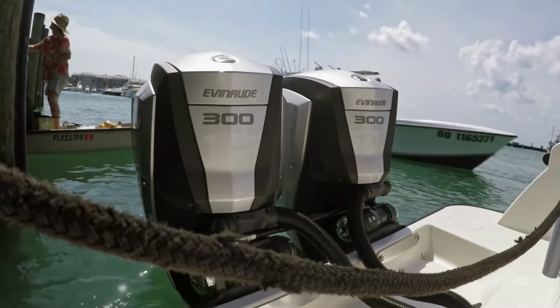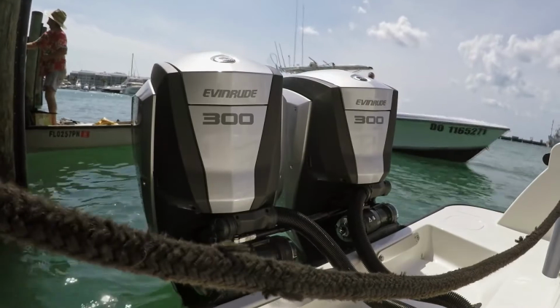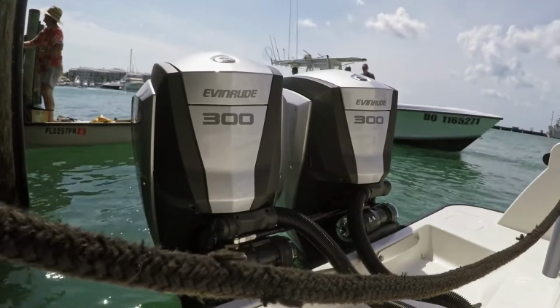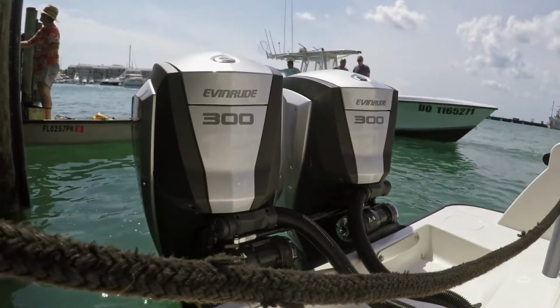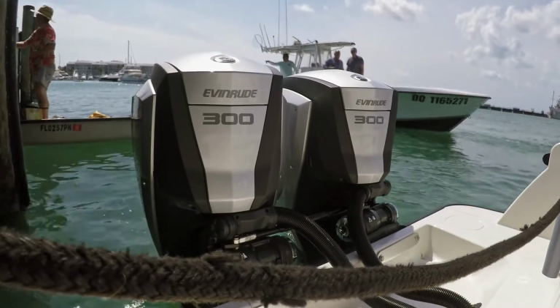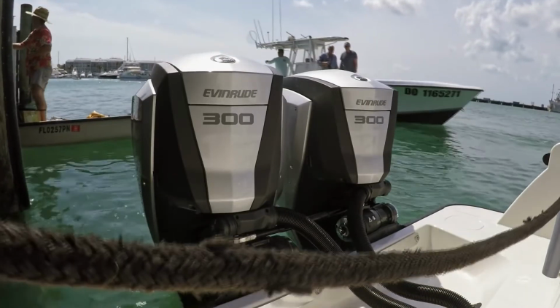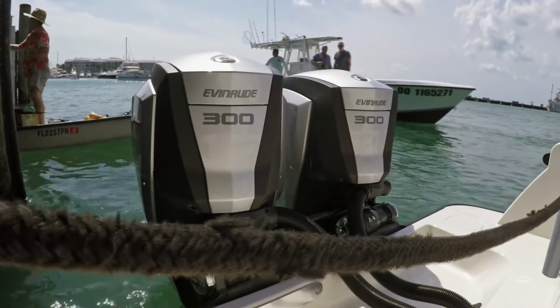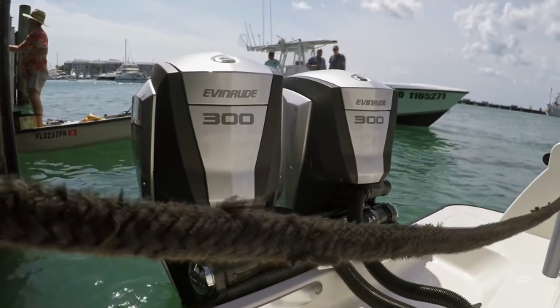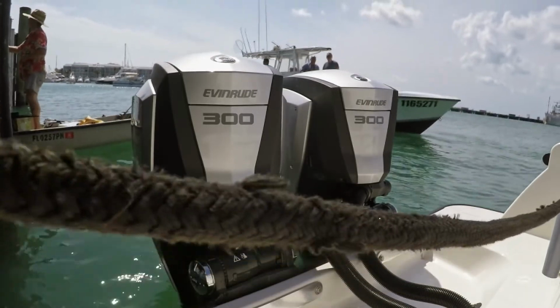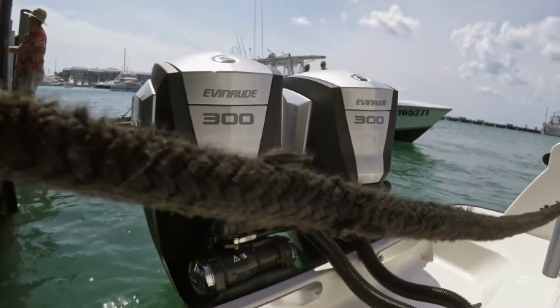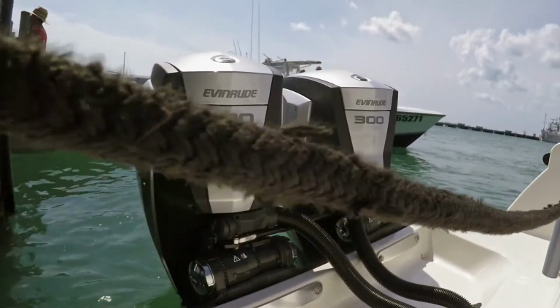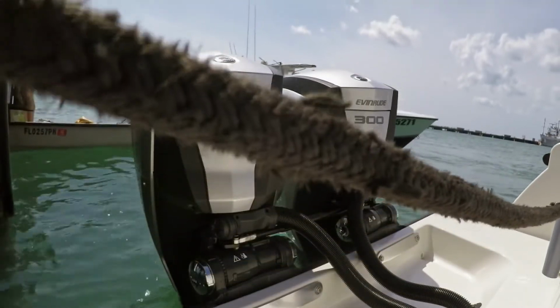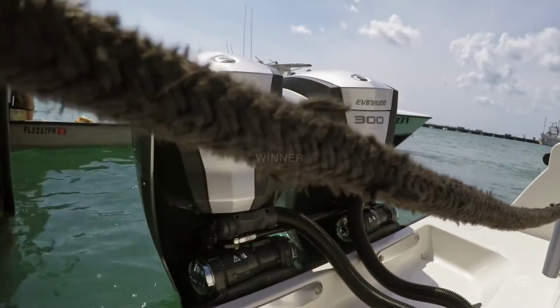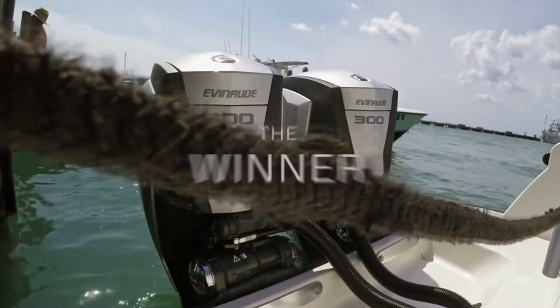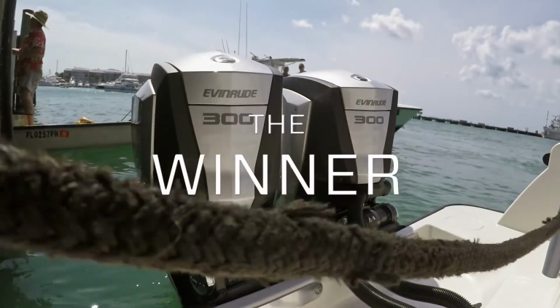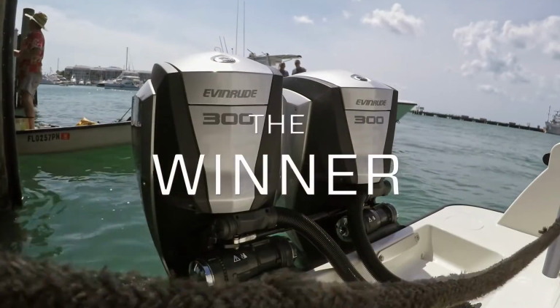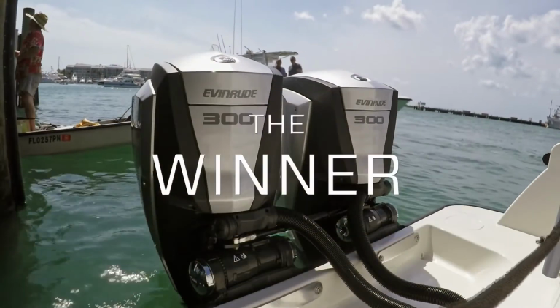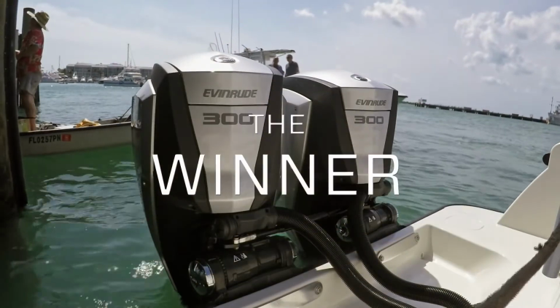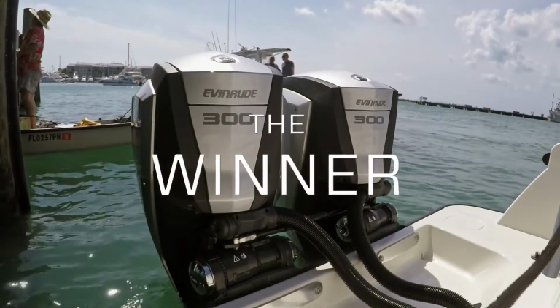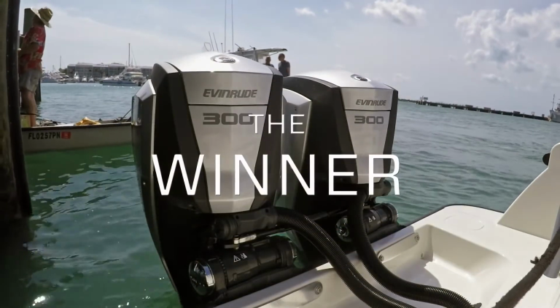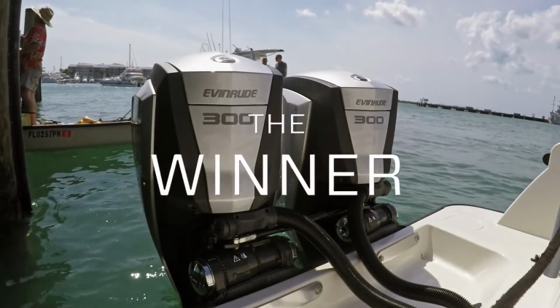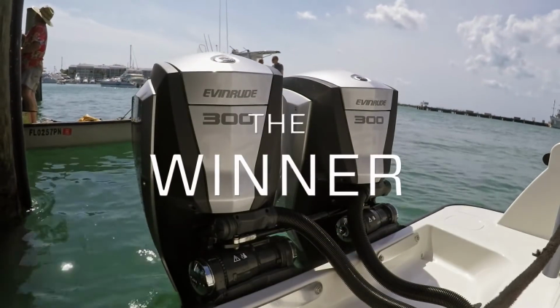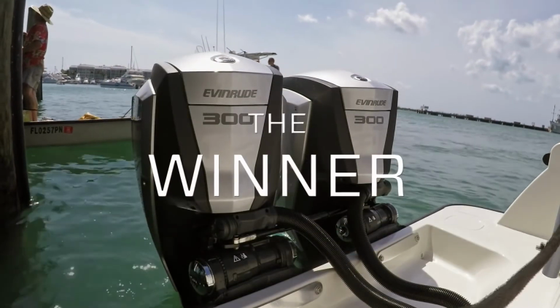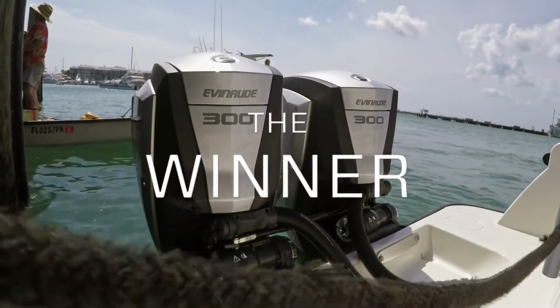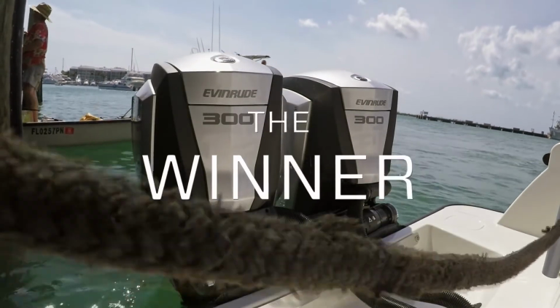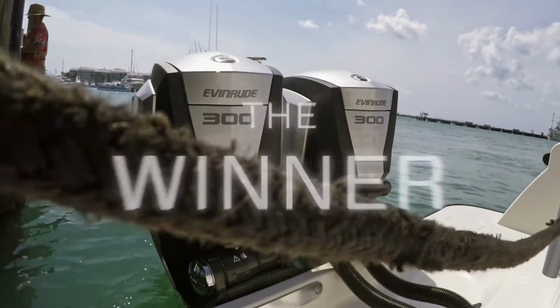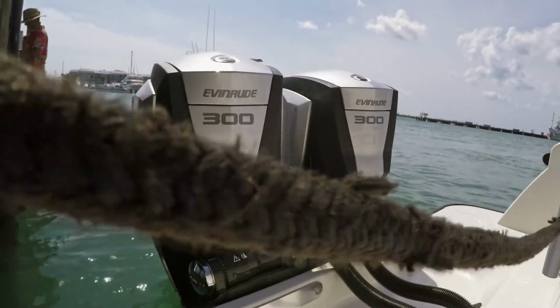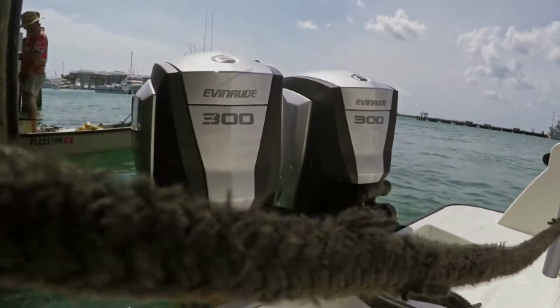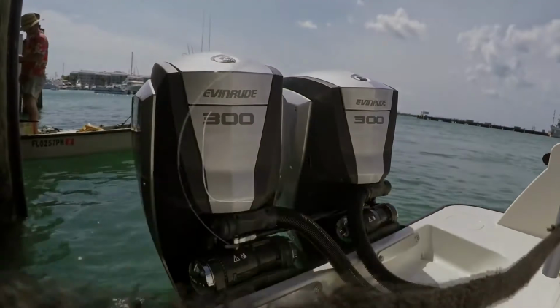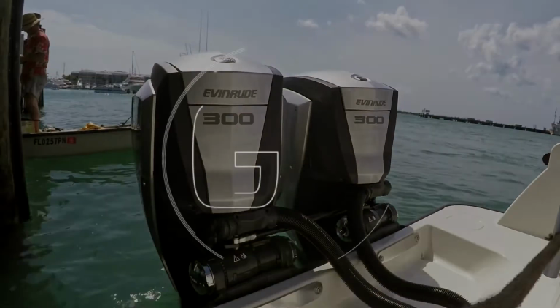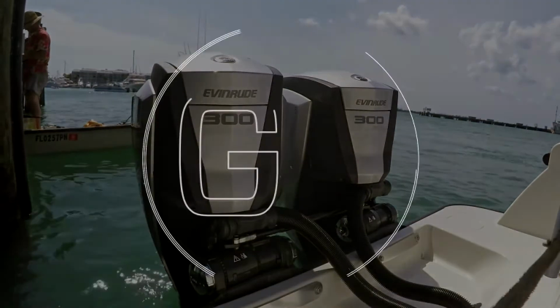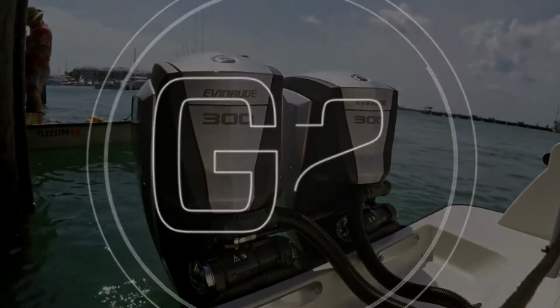More range, less money. That's fuel efficiency. That's Evinrude E-Tech G2.